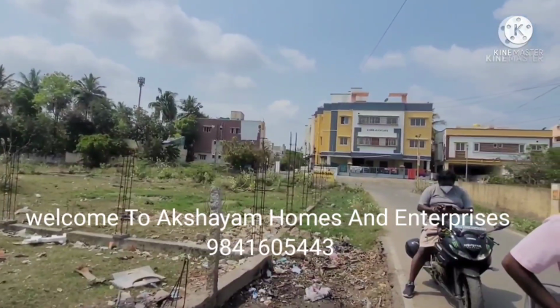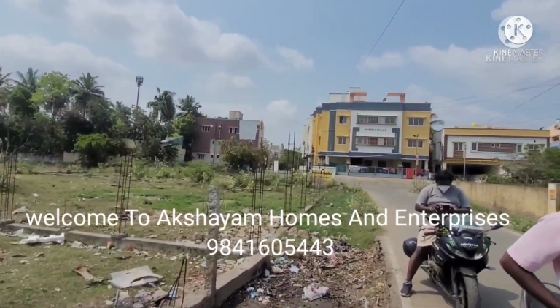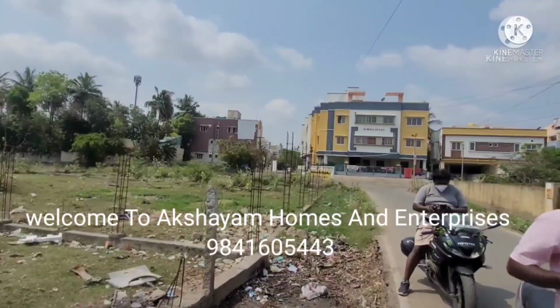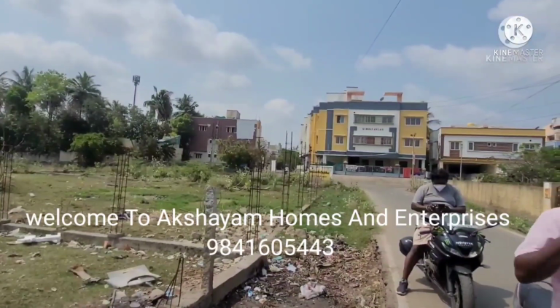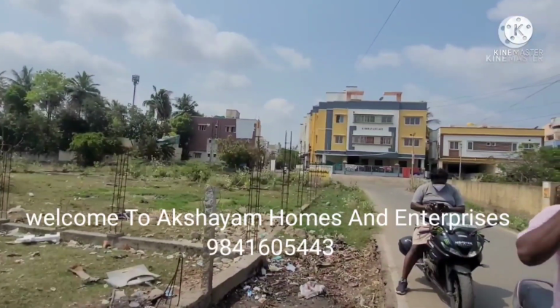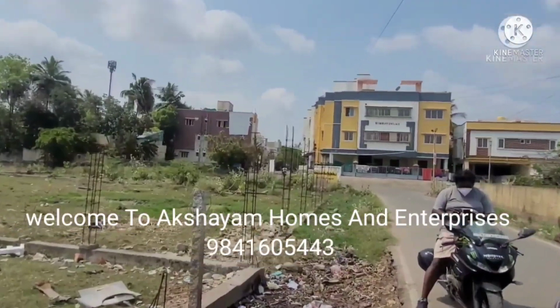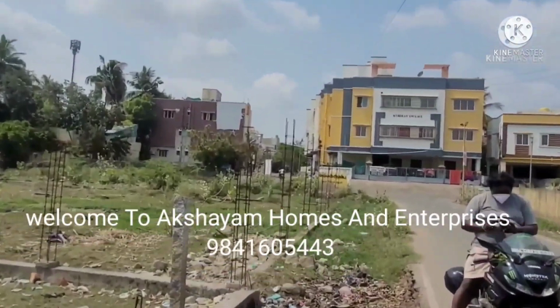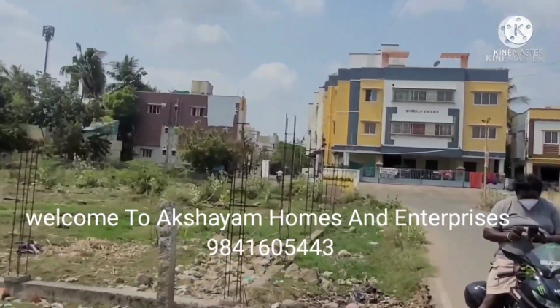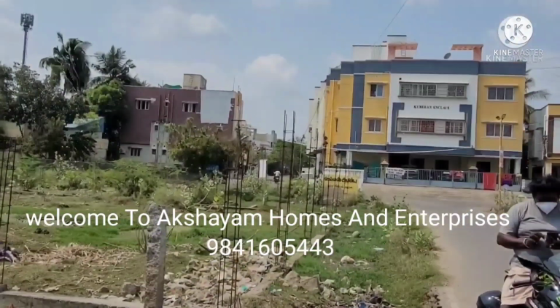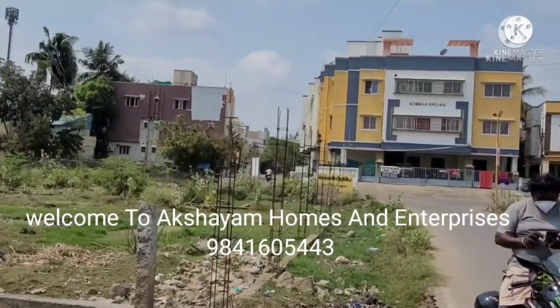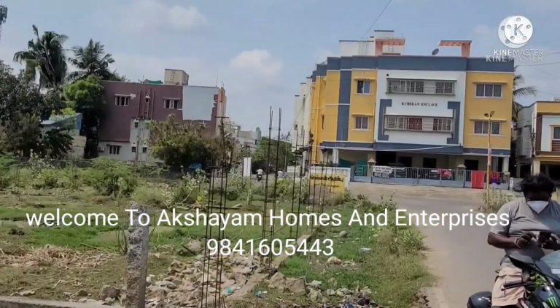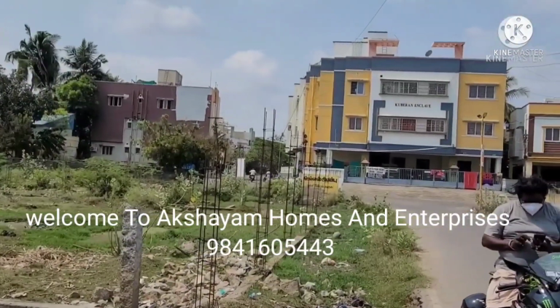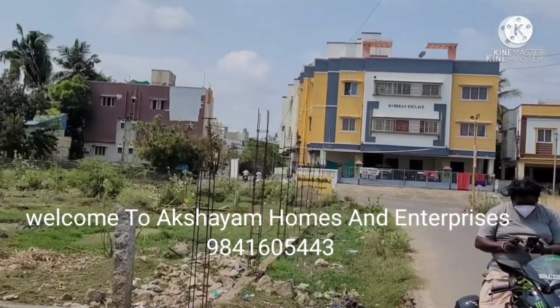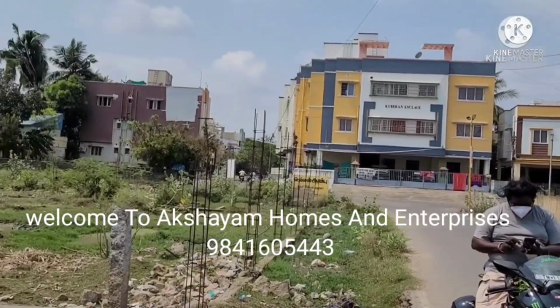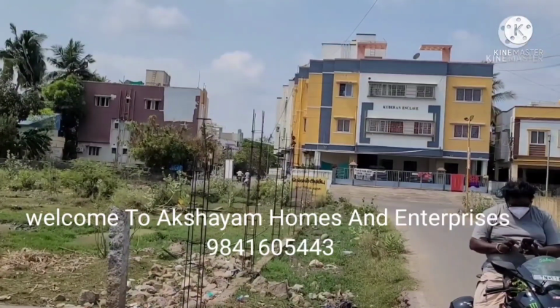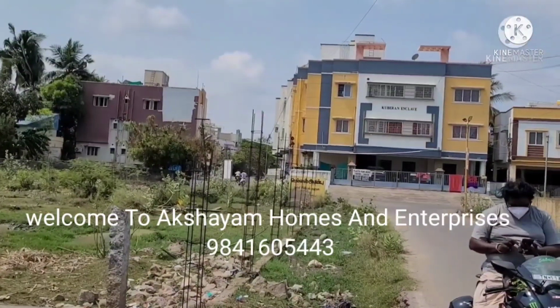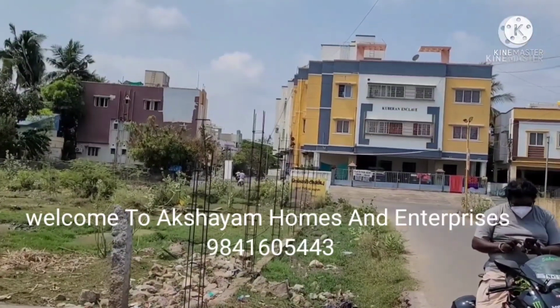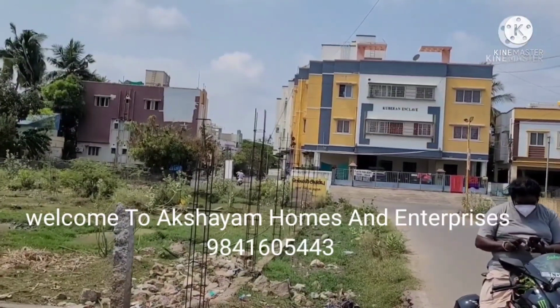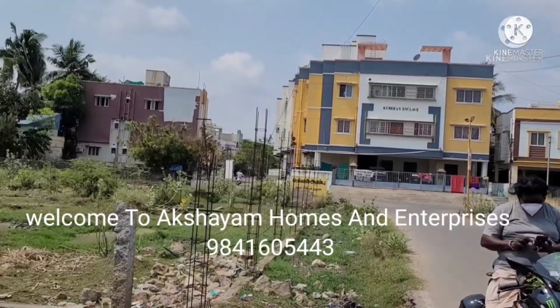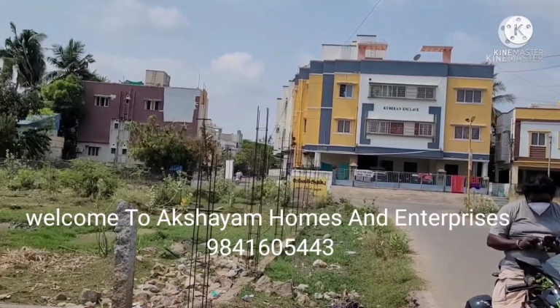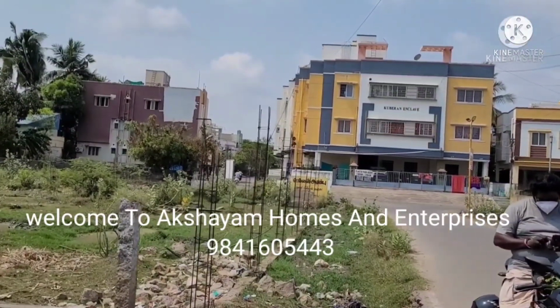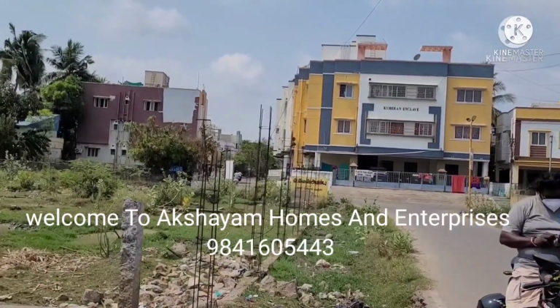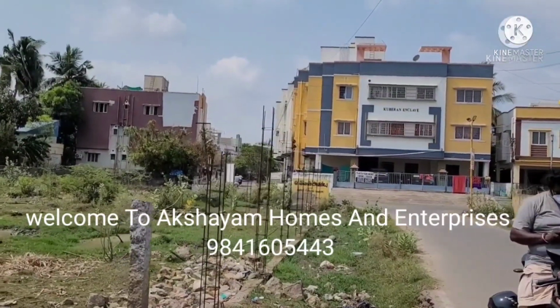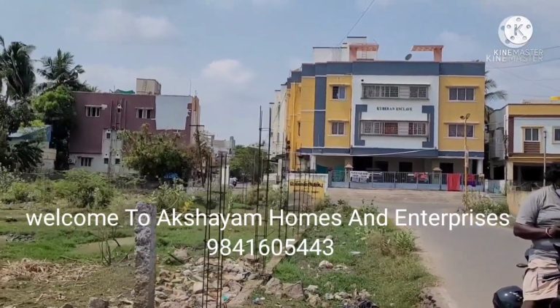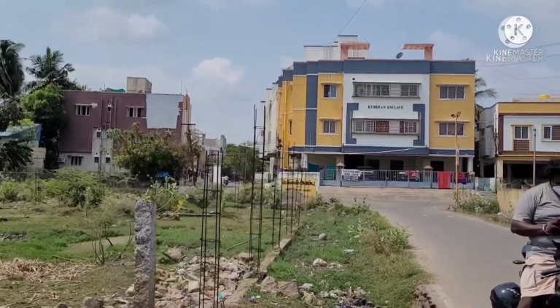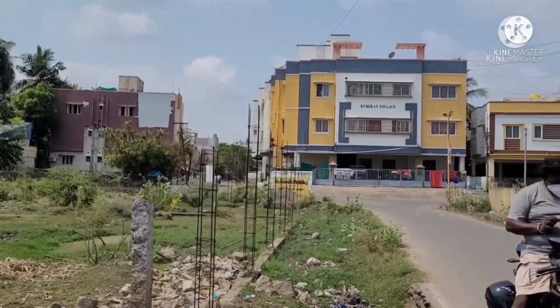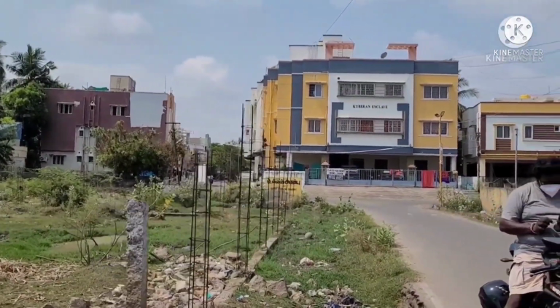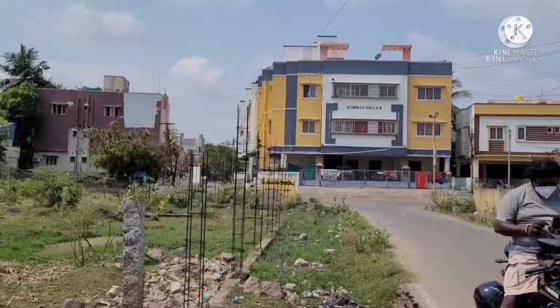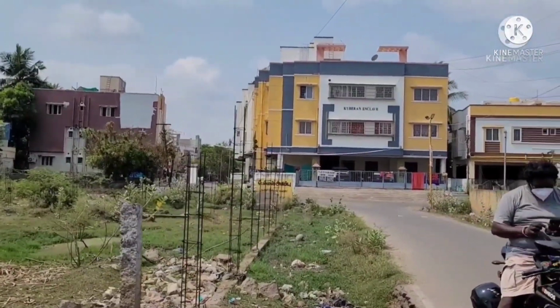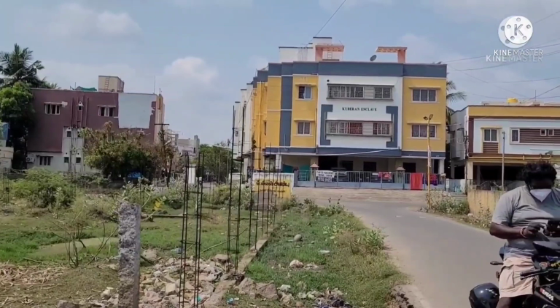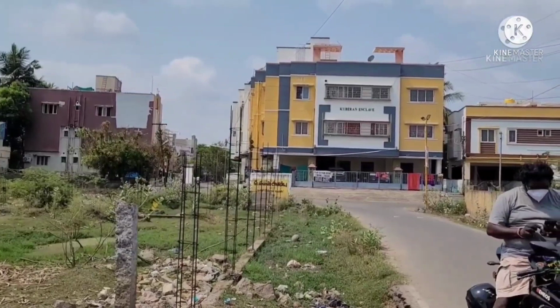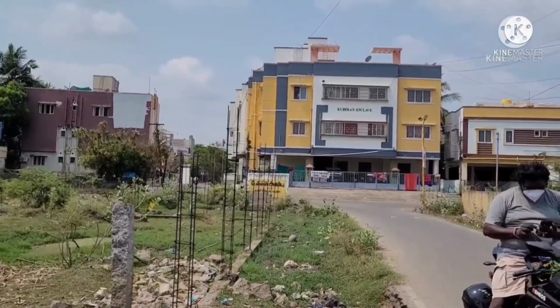Hello, TBS. Good morning. Akshaym Homes and Enterprises proudly presents.